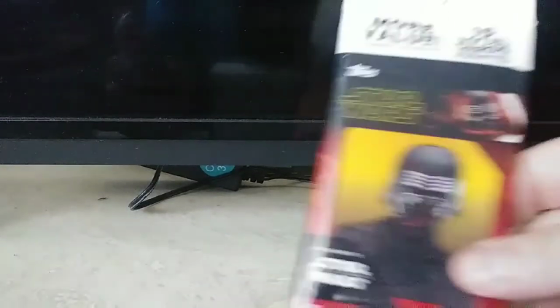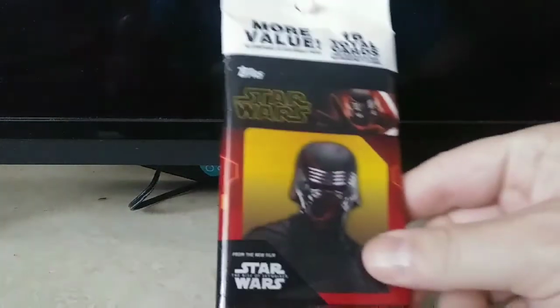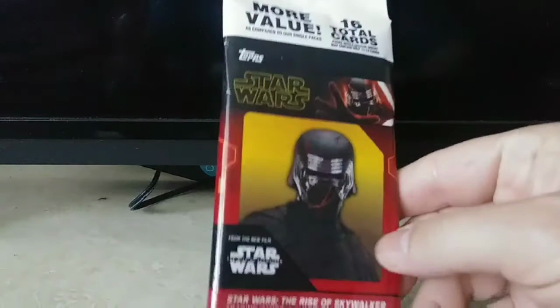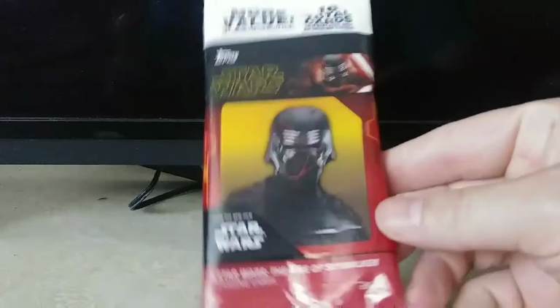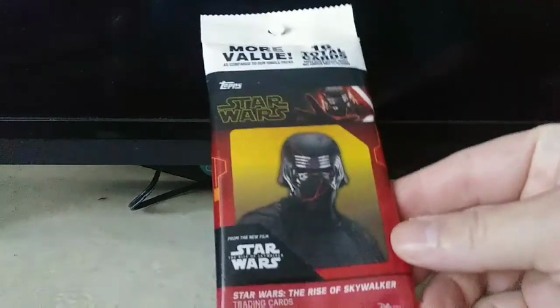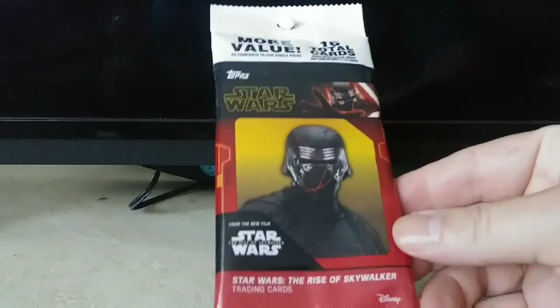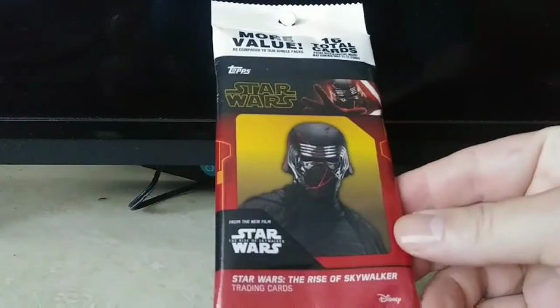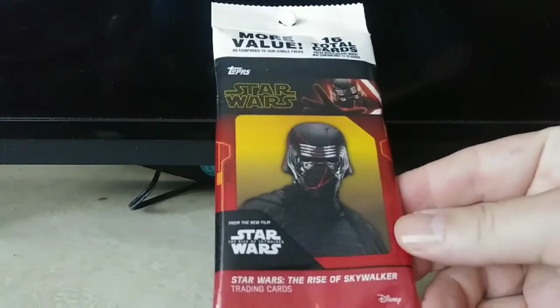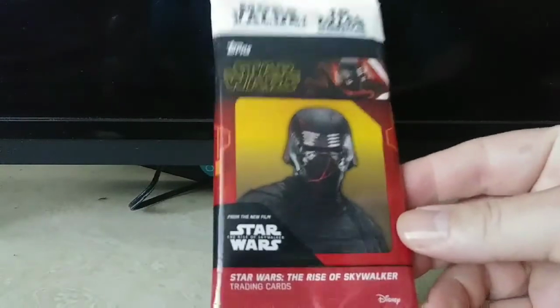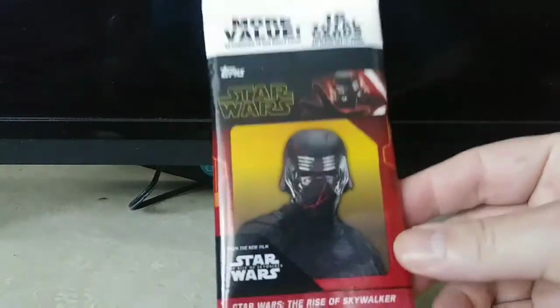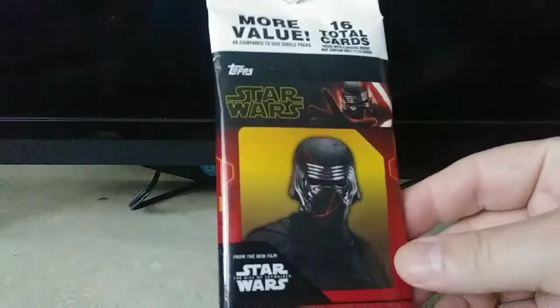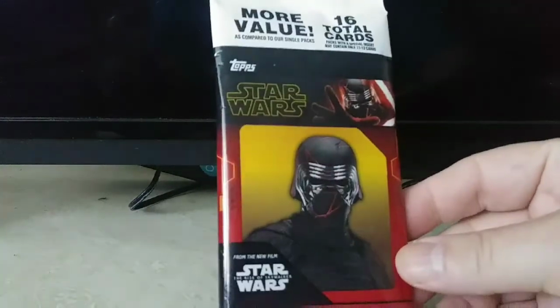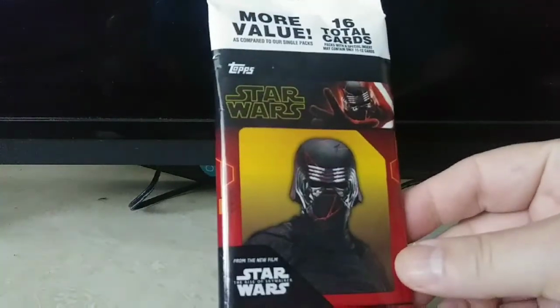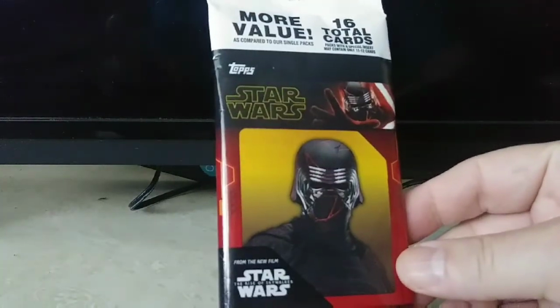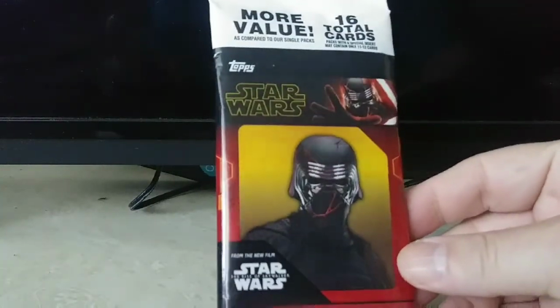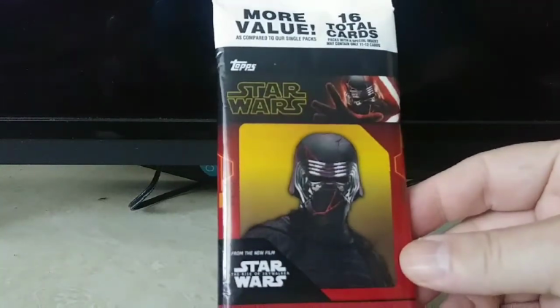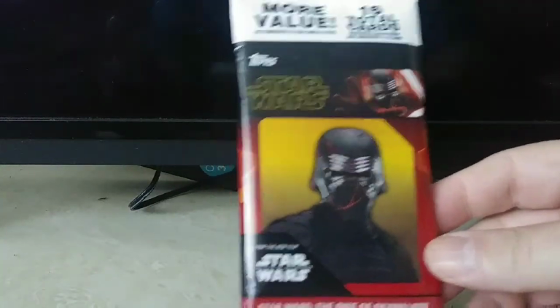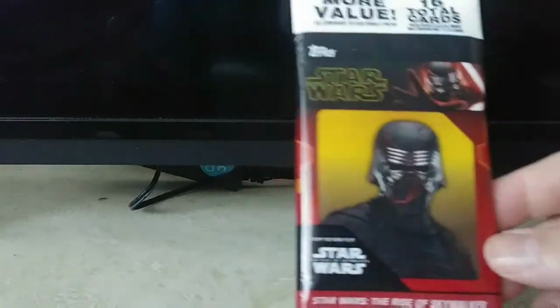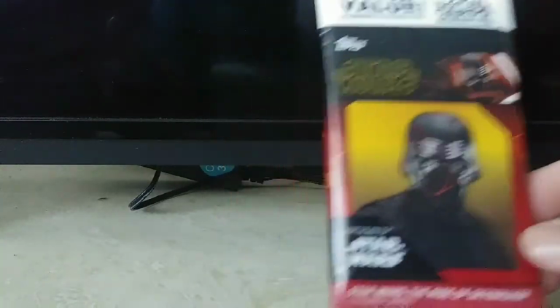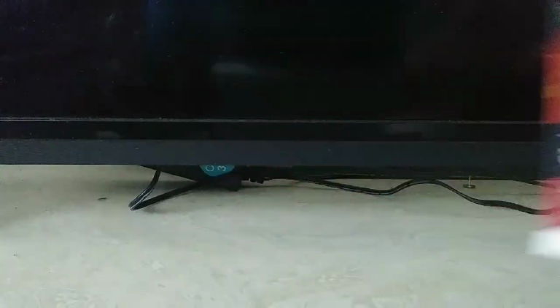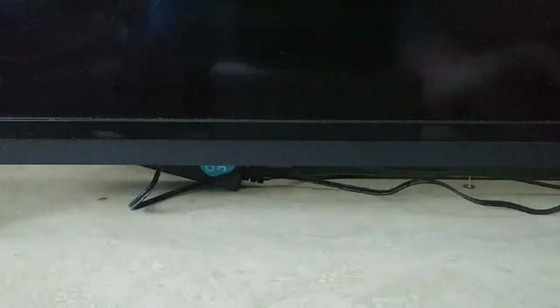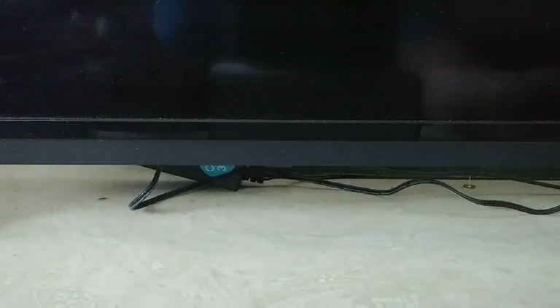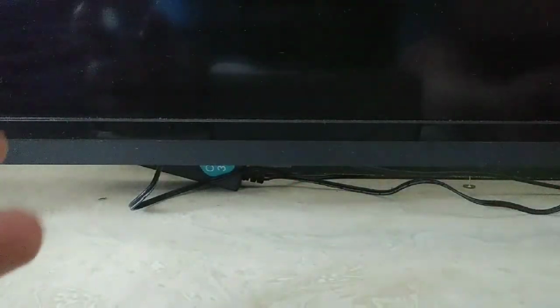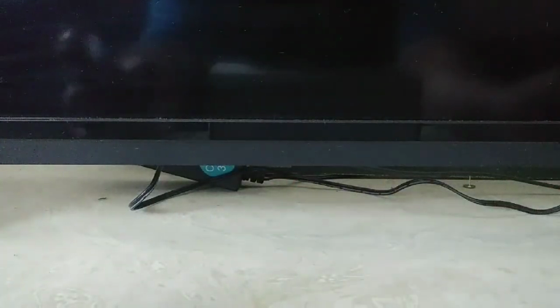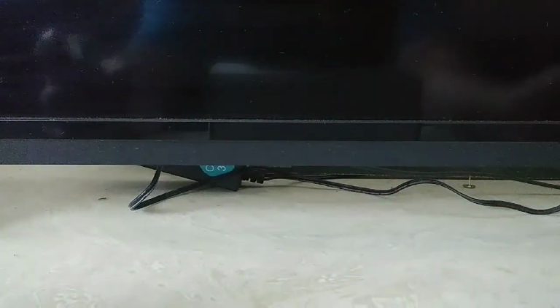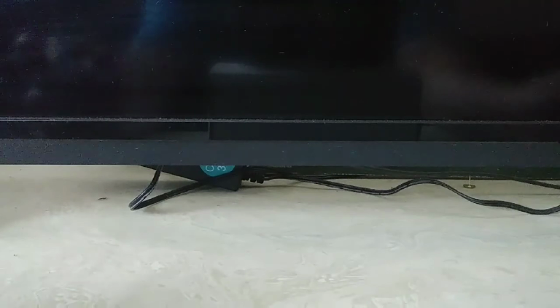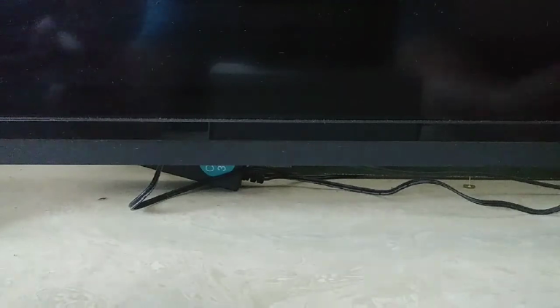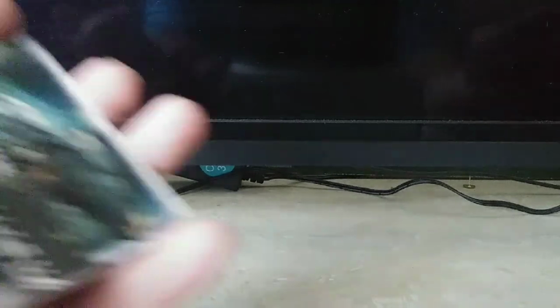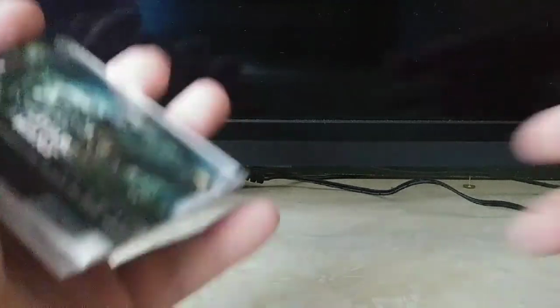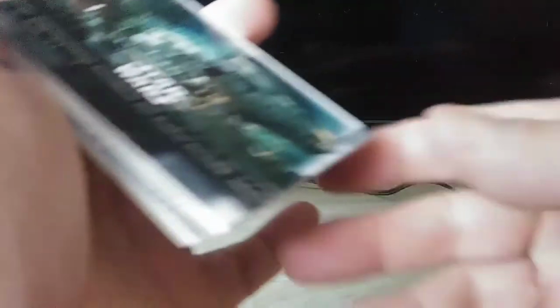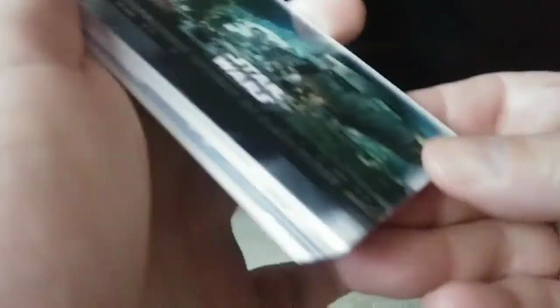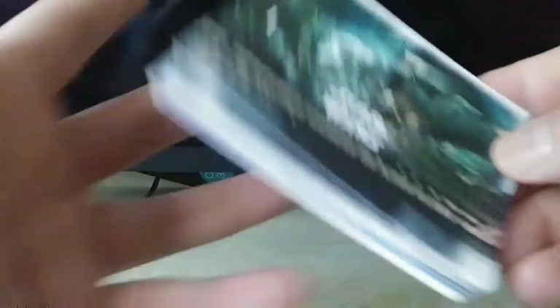I did save this wrapper. I'll add this to the collection. Now let's see what cards I got here.